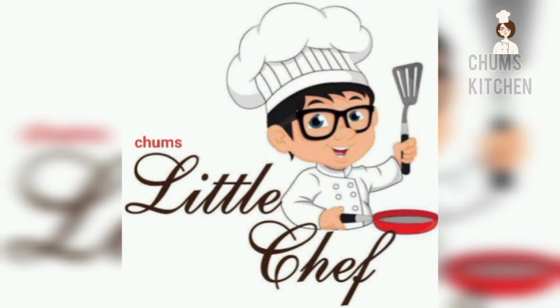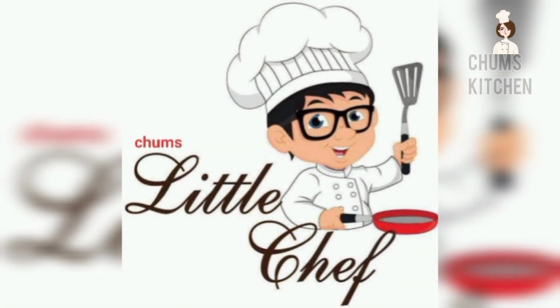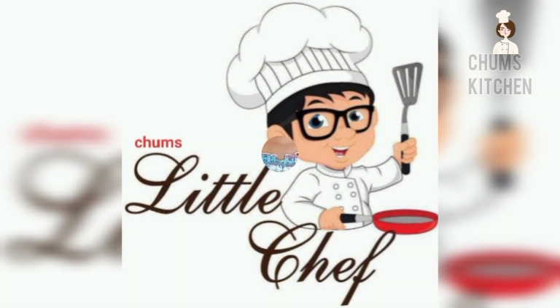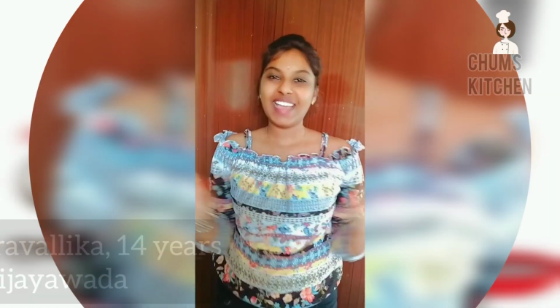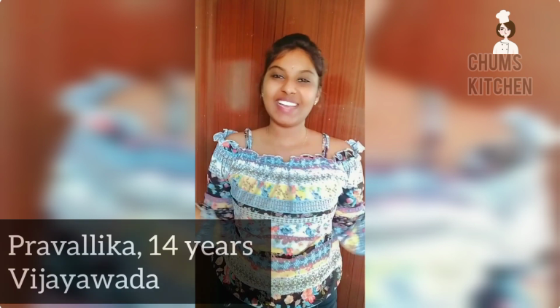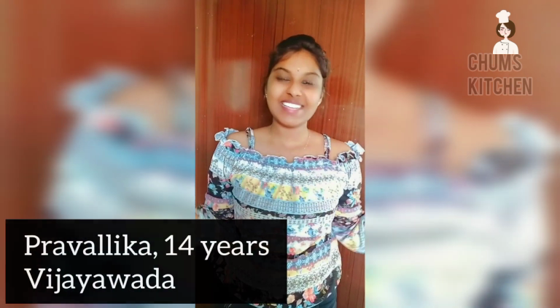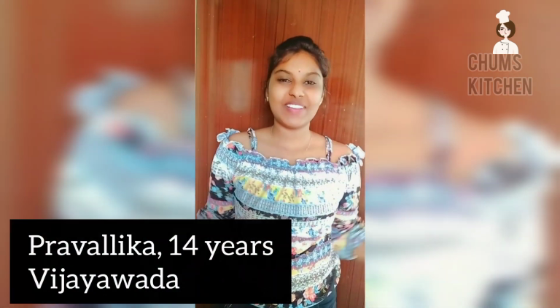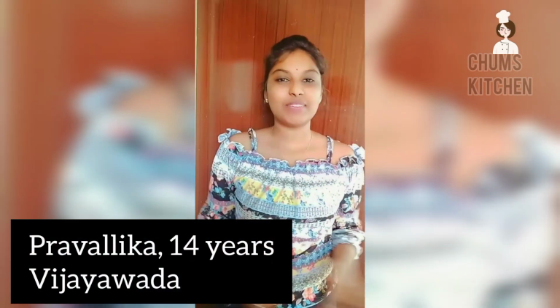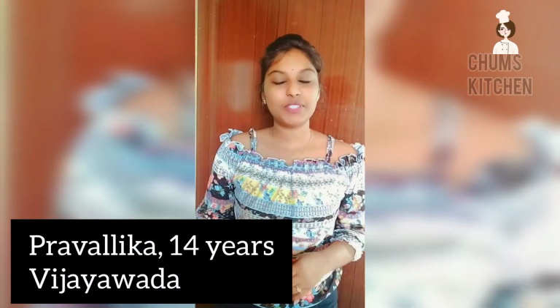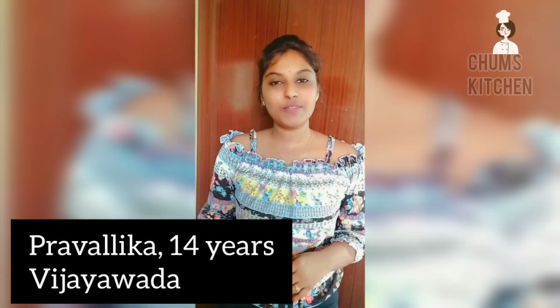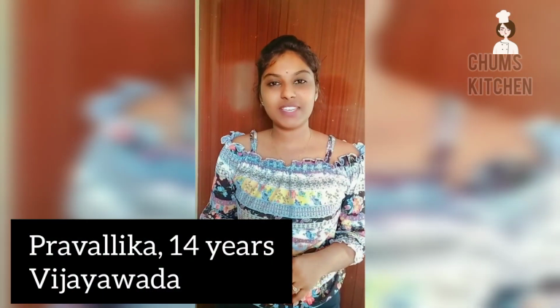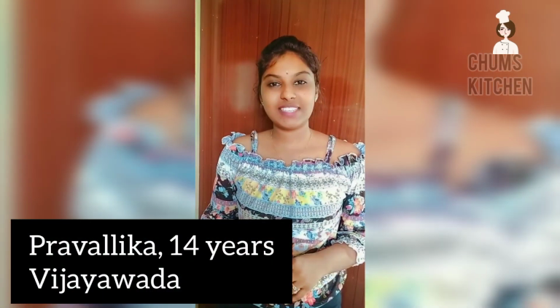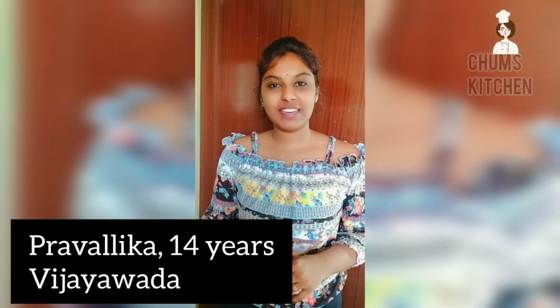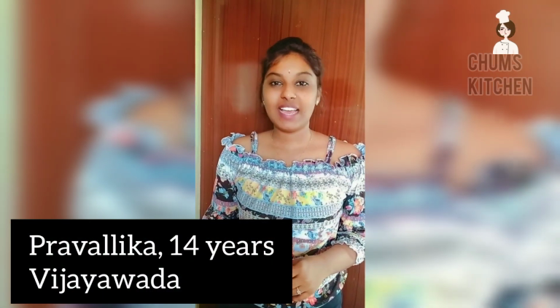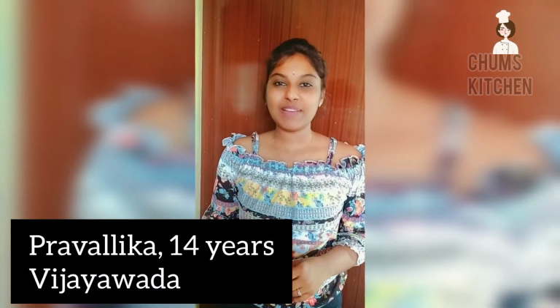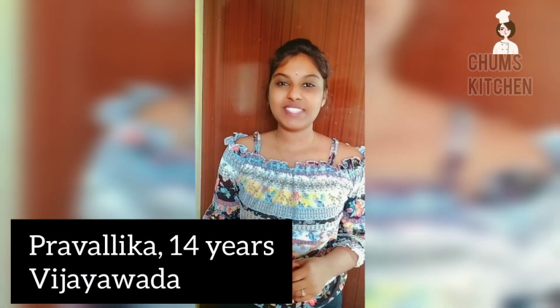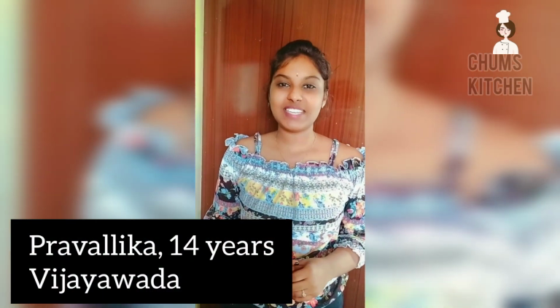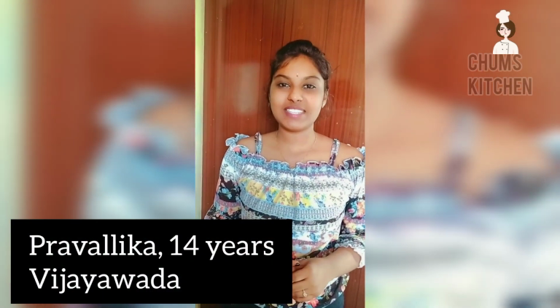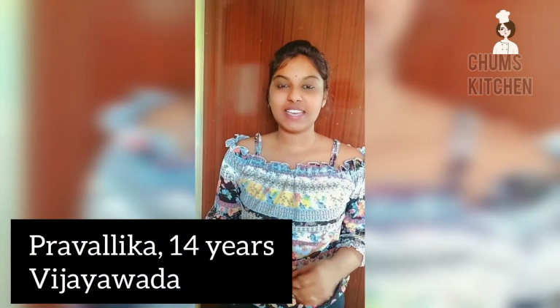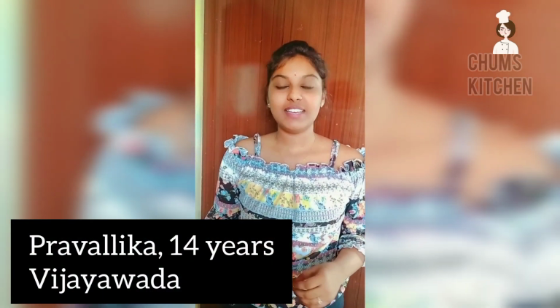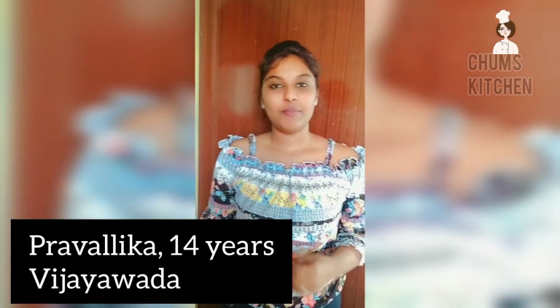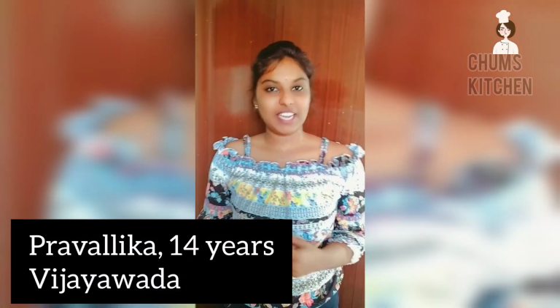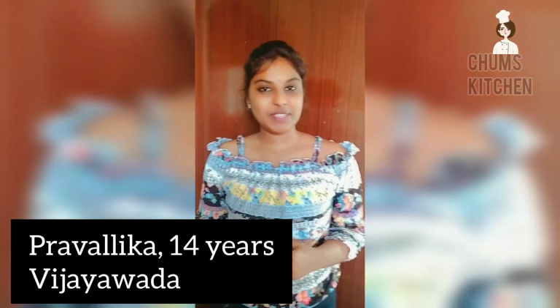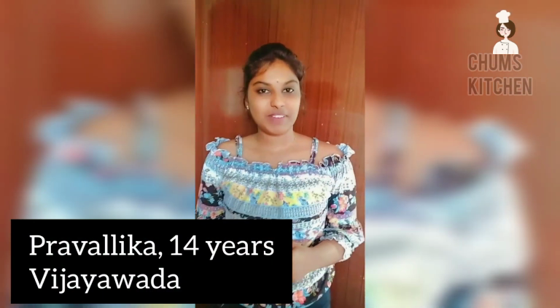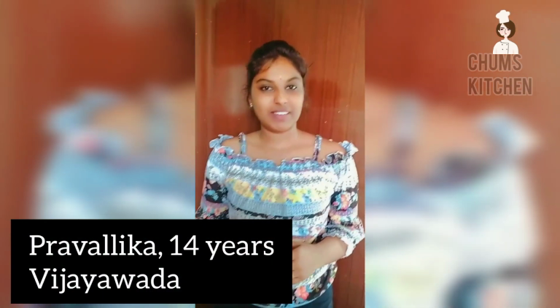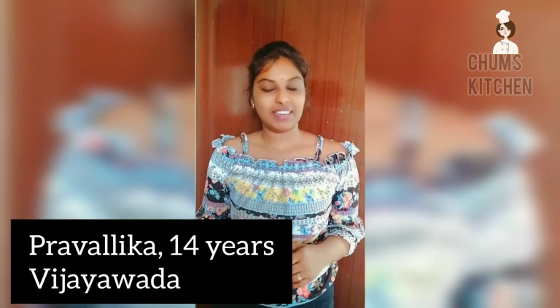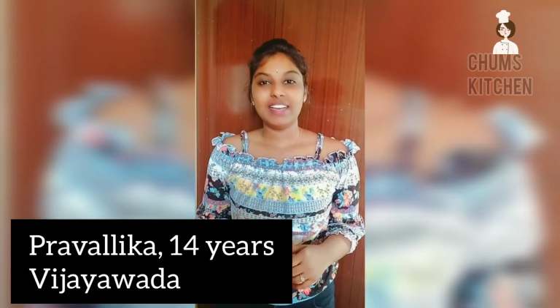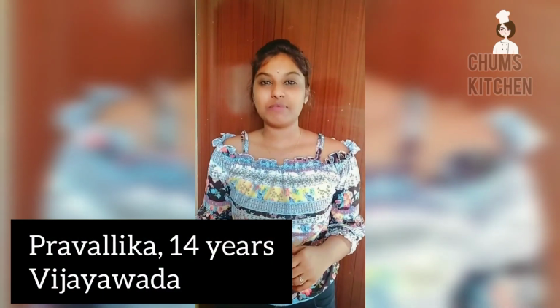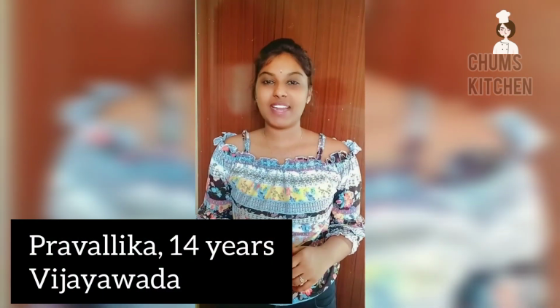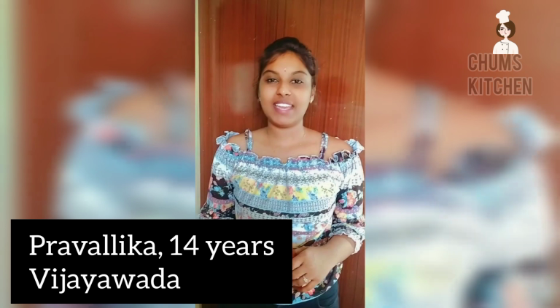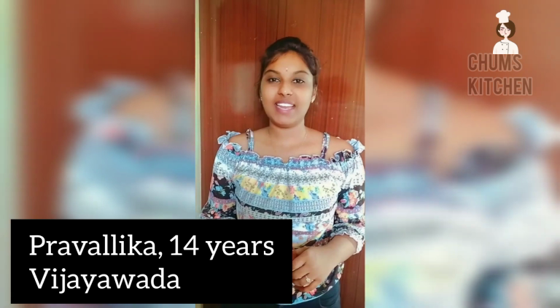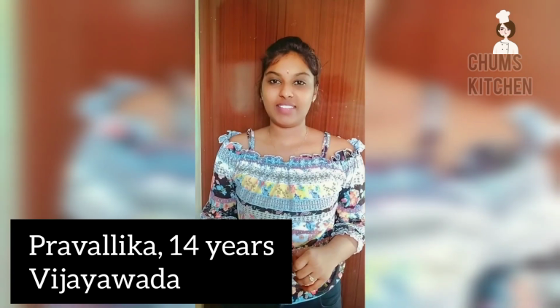Hi guys, welcome to Chum's Kitchen. Happy Children's Day. My name is Pravalka. I am studying in Lion class.